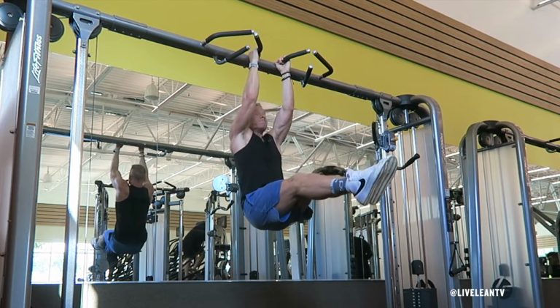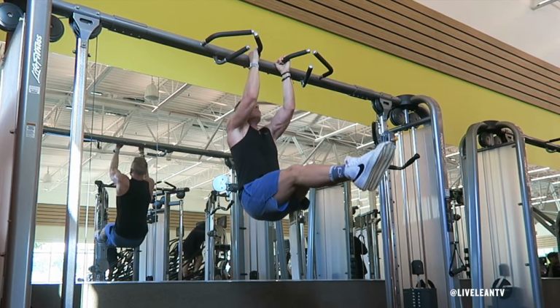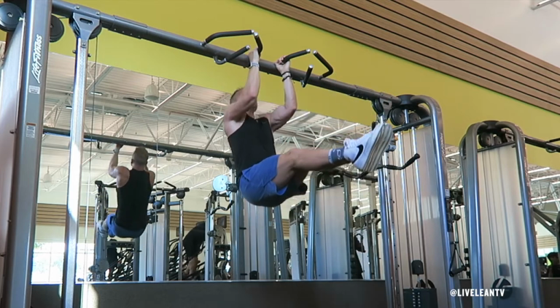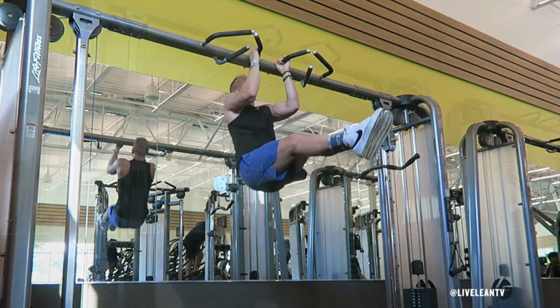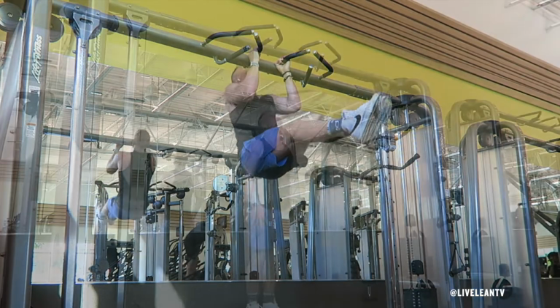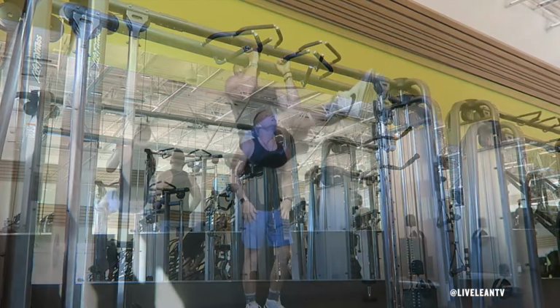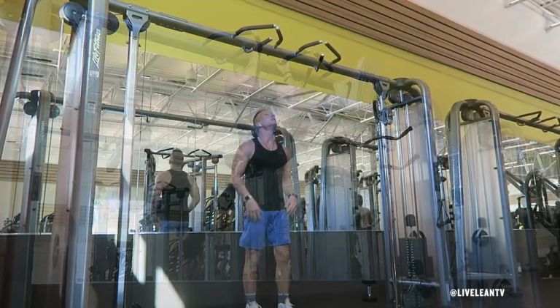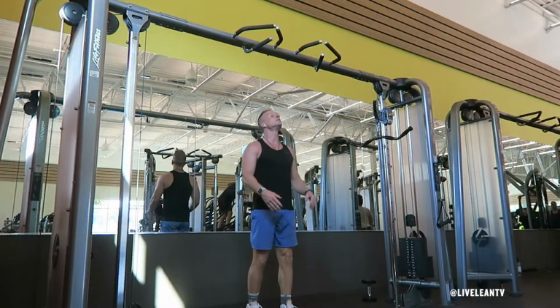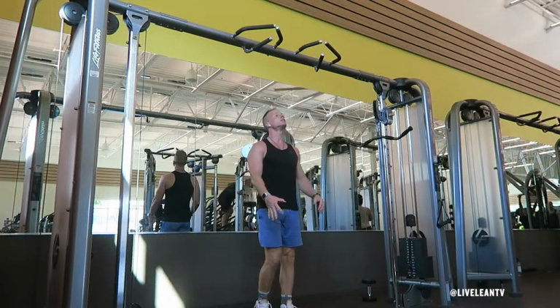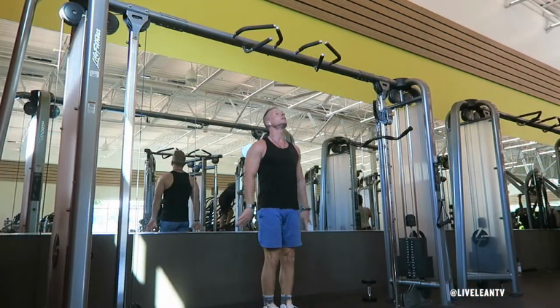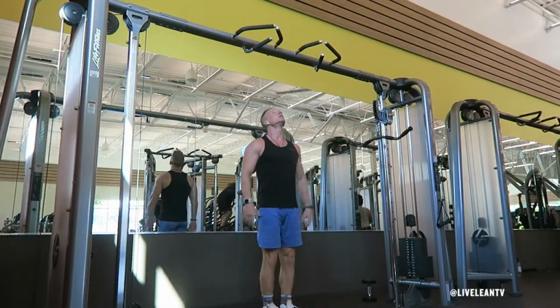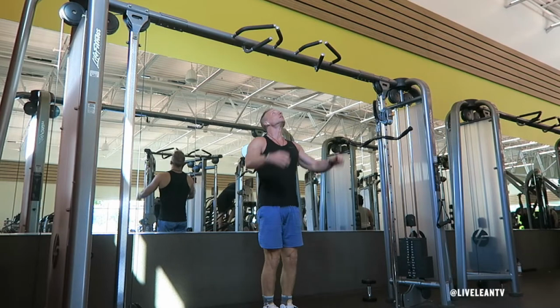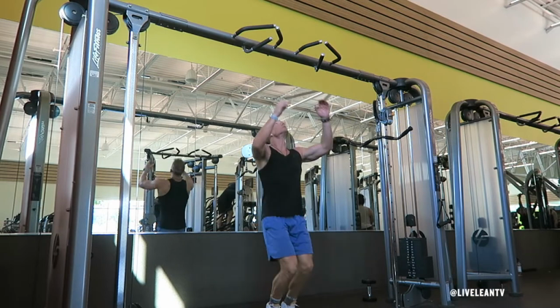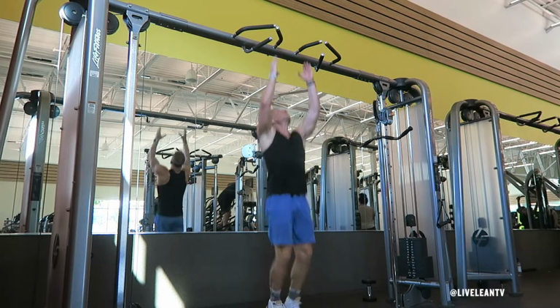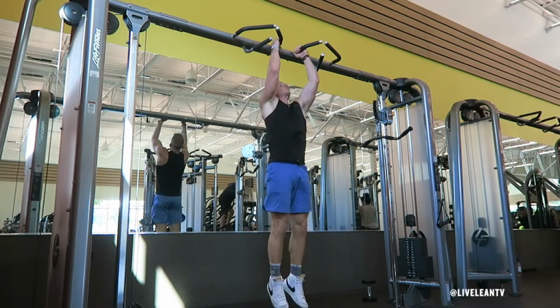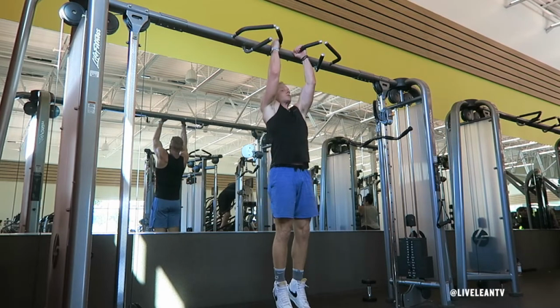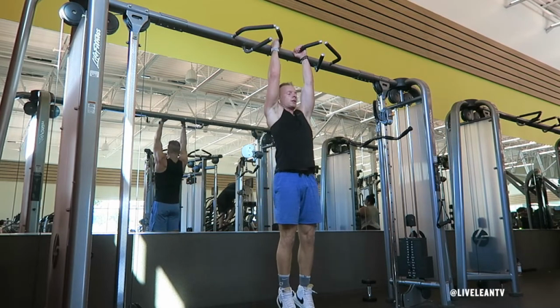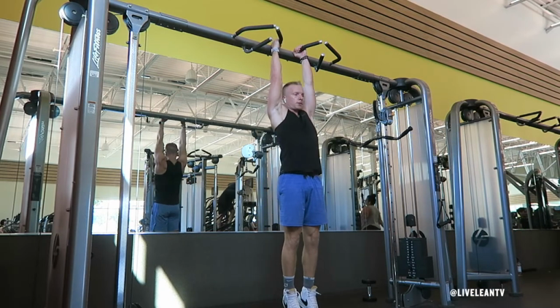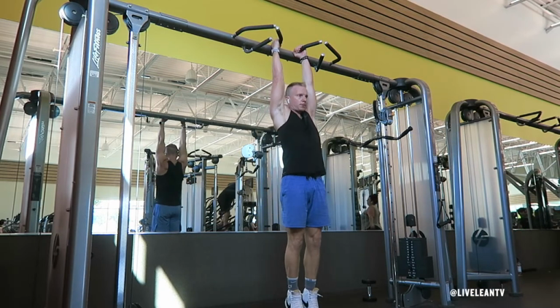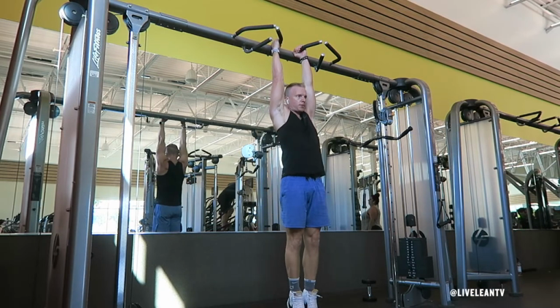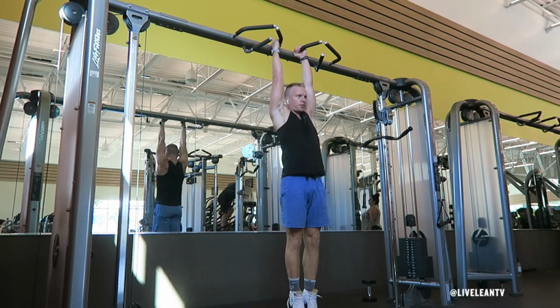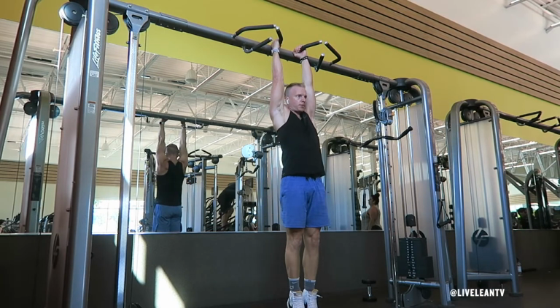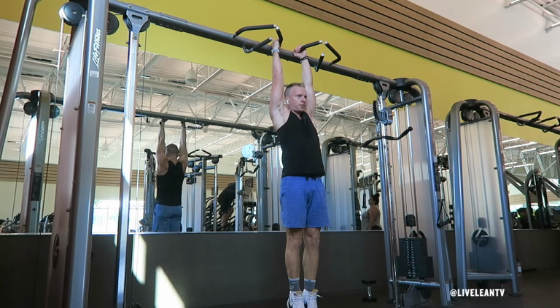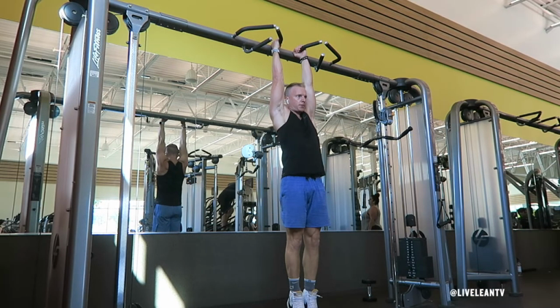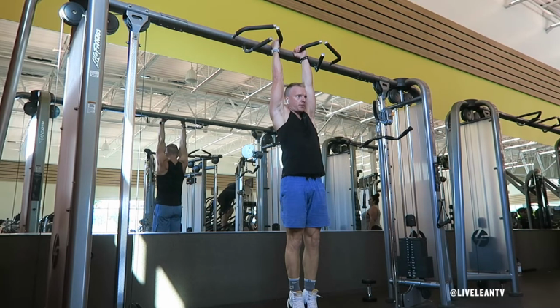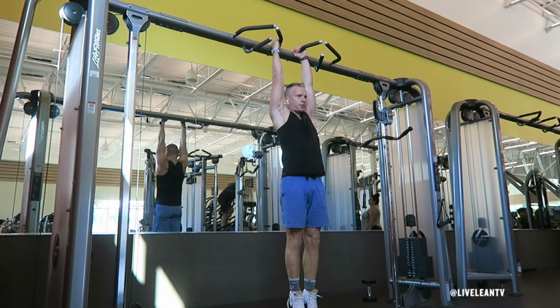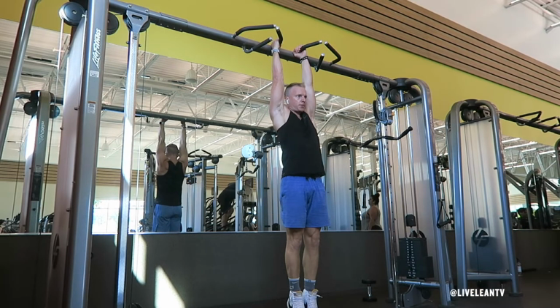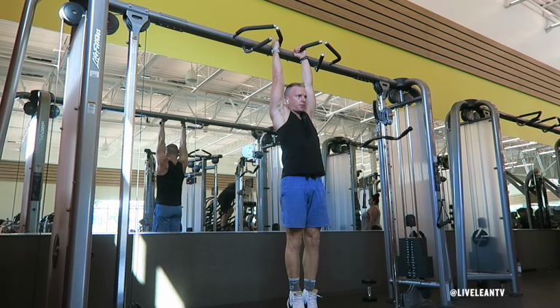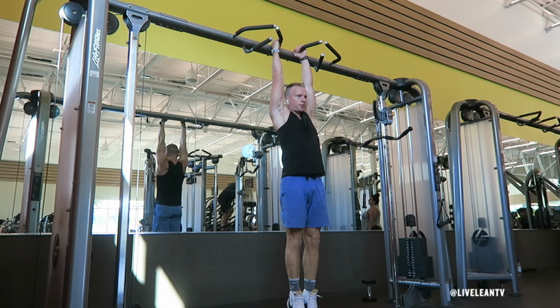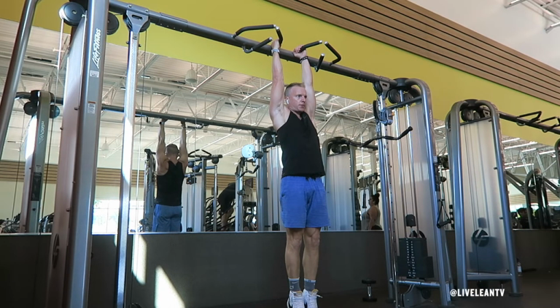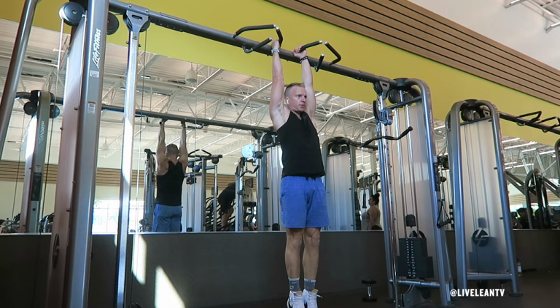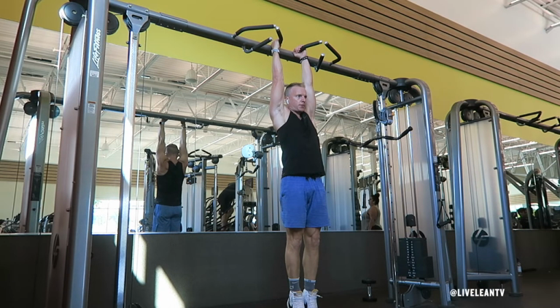To get started, grab a pull-up bar with both of your hands using a shoulder-width, palms facing in neutral grip. Hang with your arms fully extended and your legs straight.